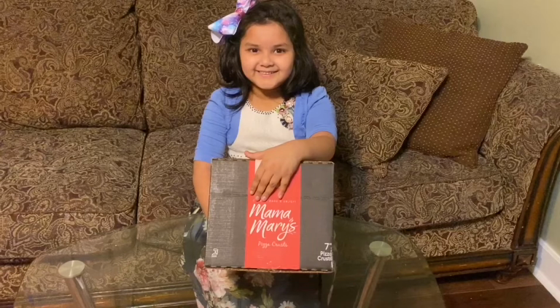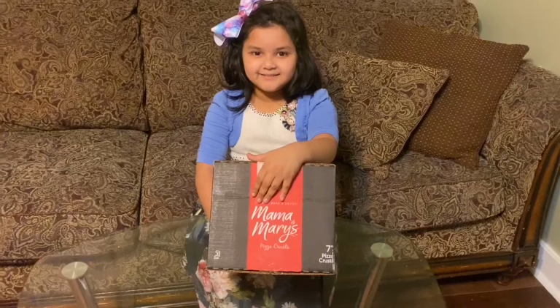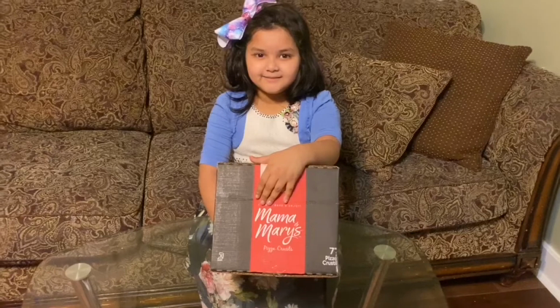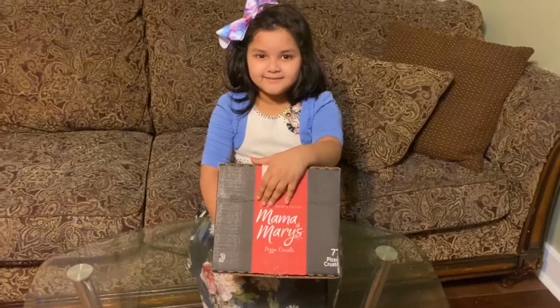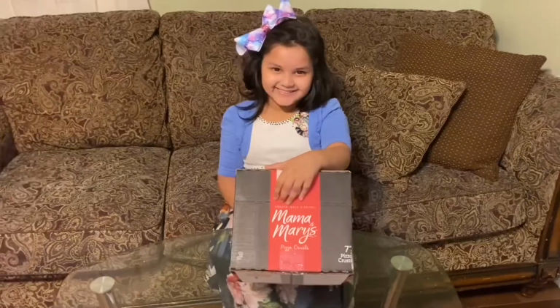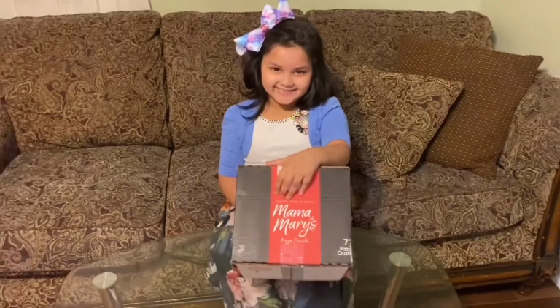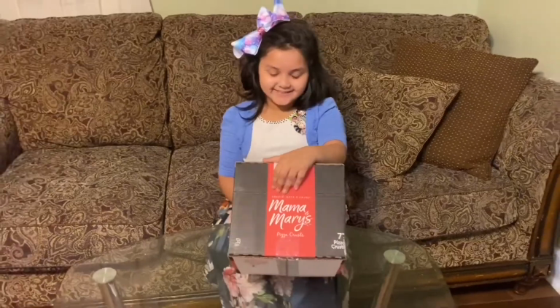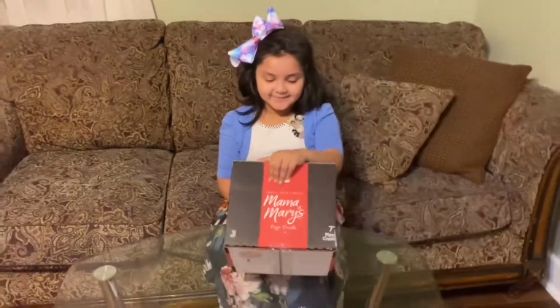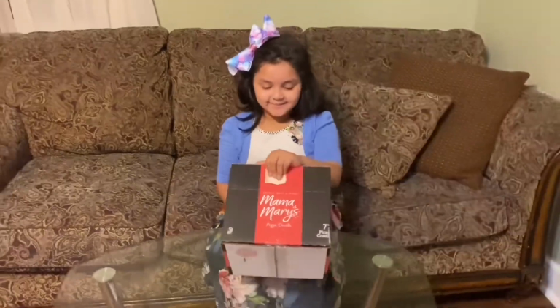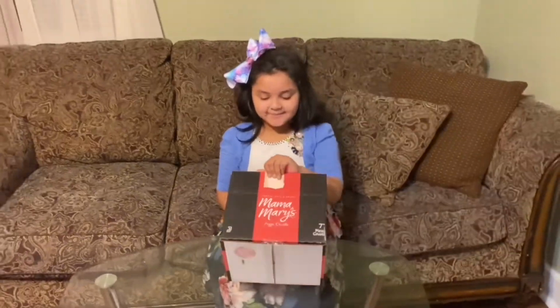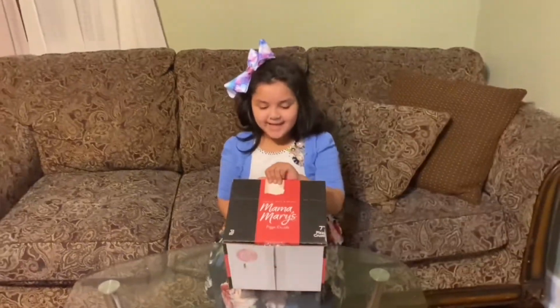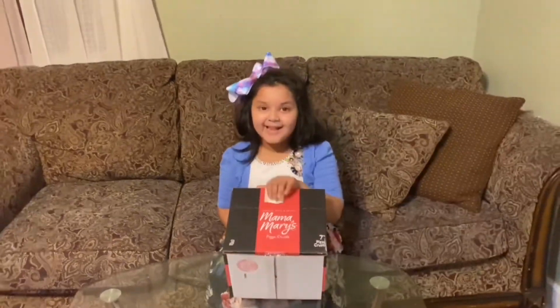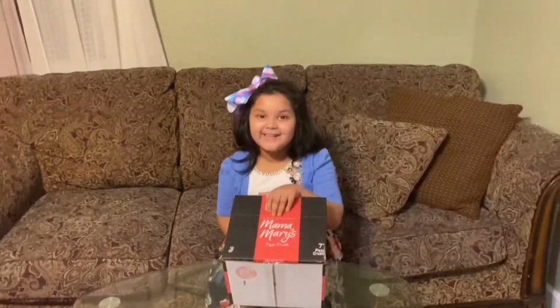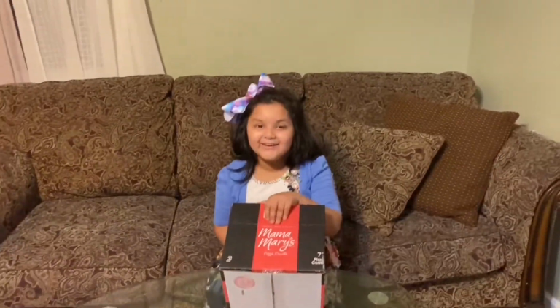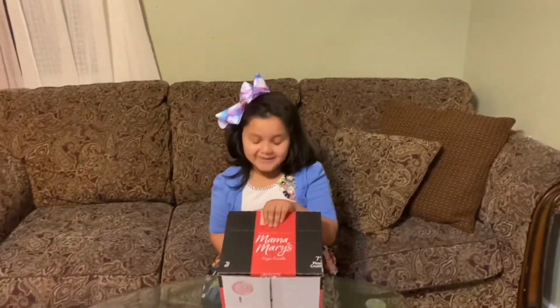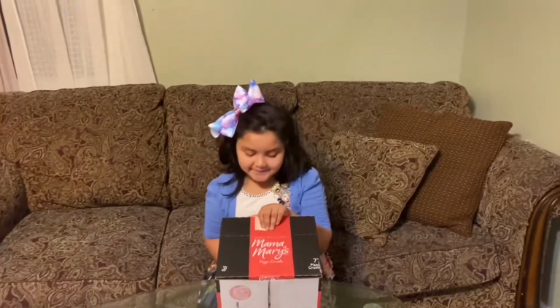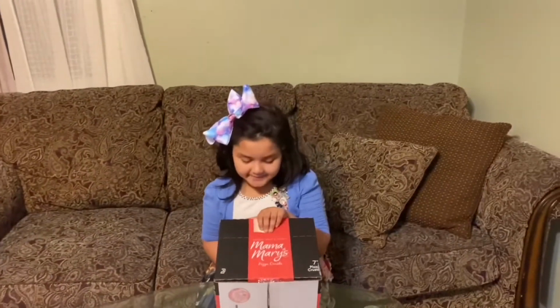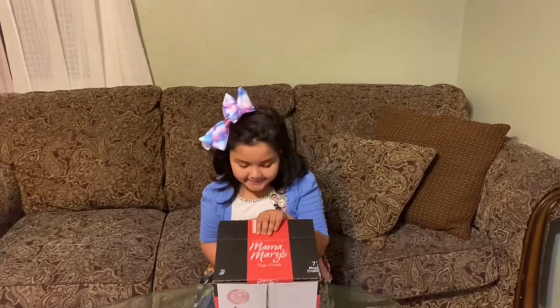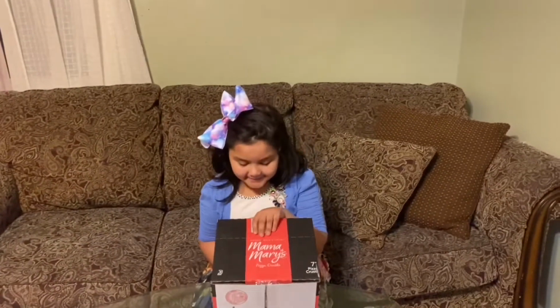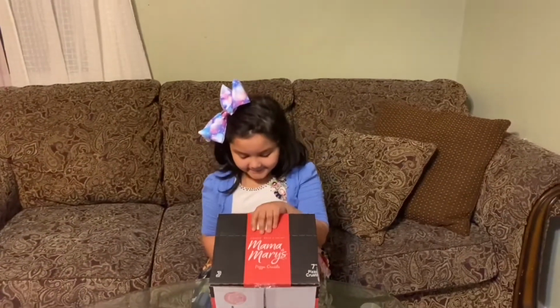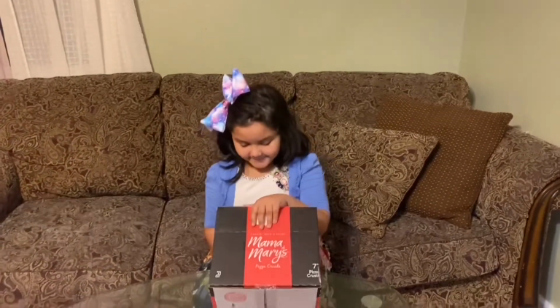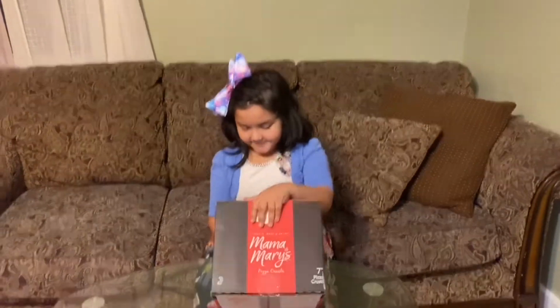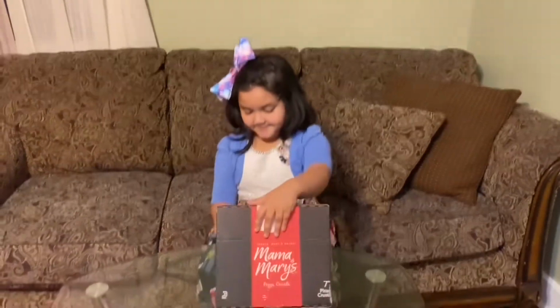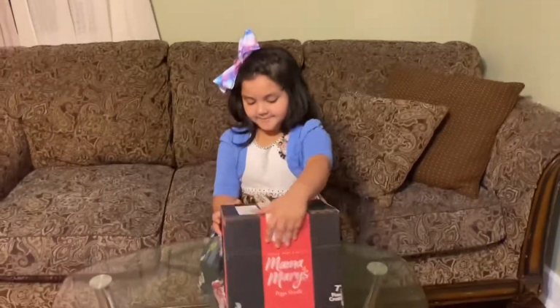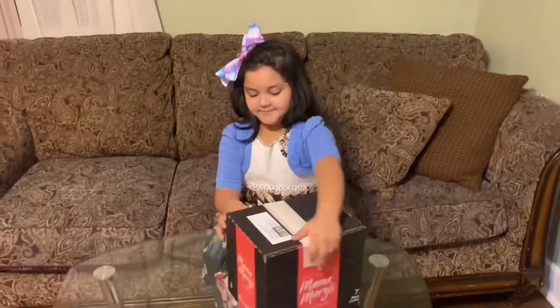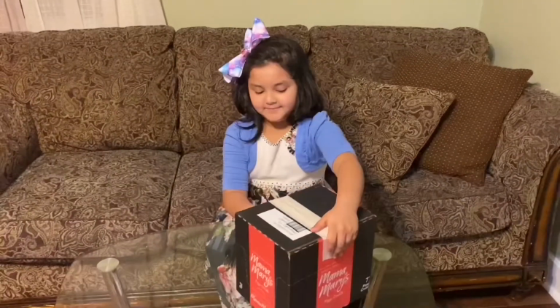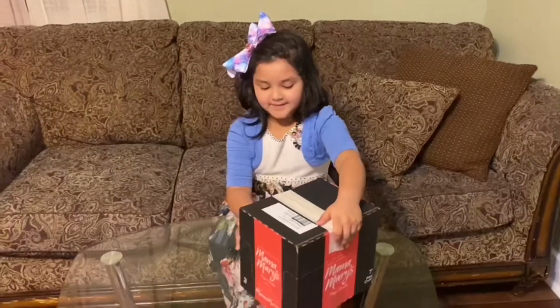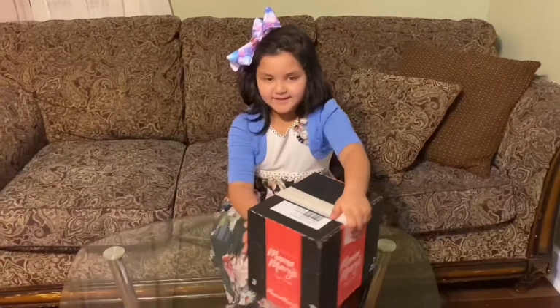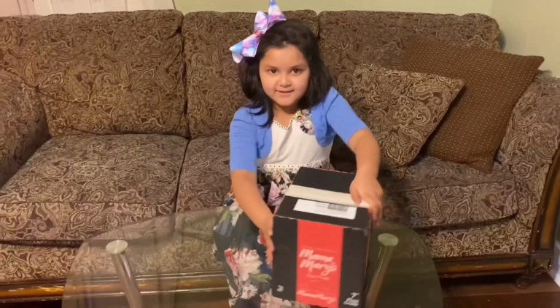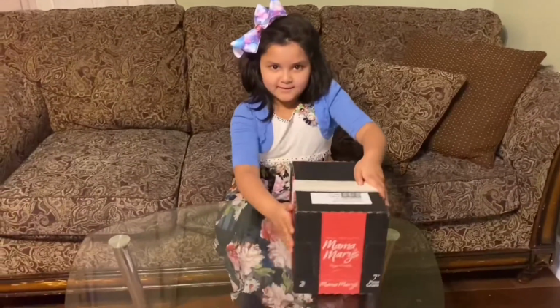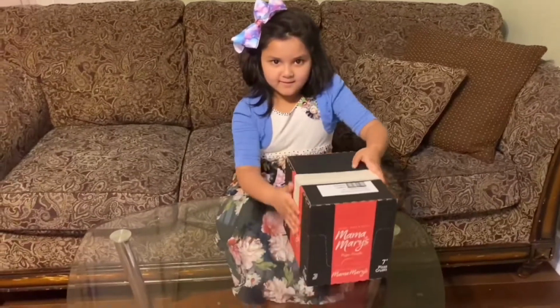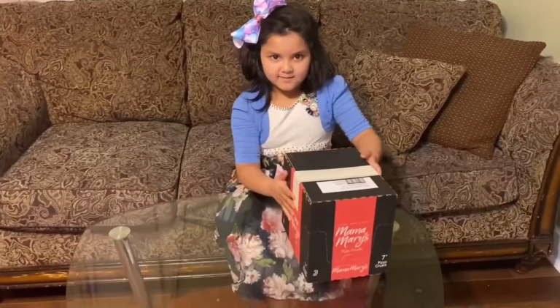Hi guys, I will teach you how to make a pizza at home.